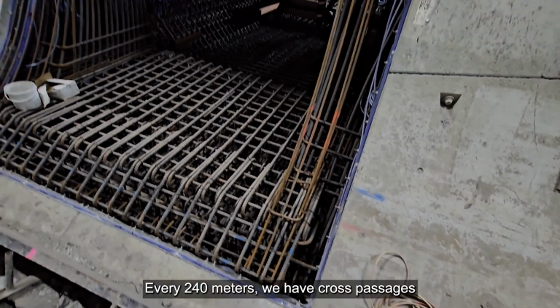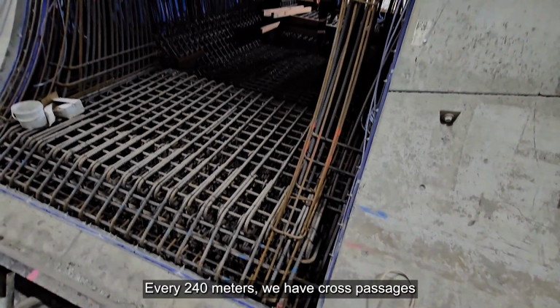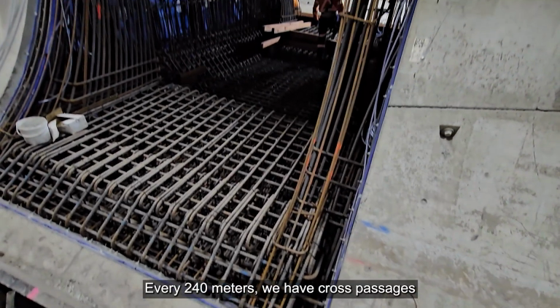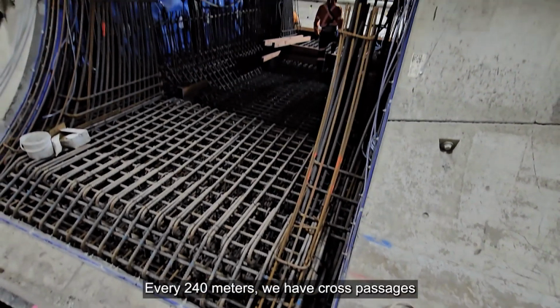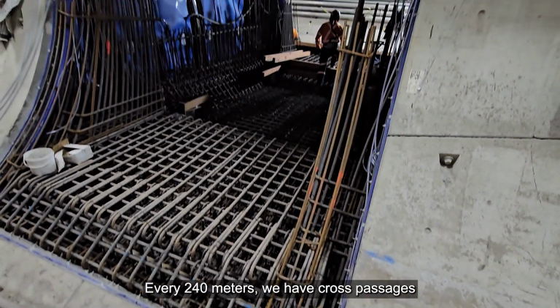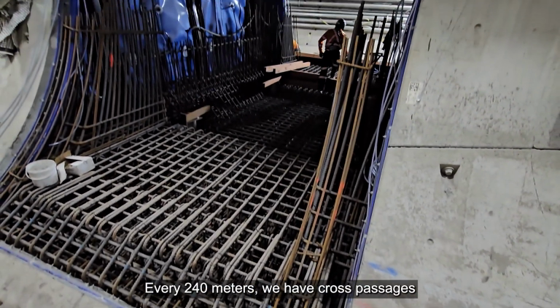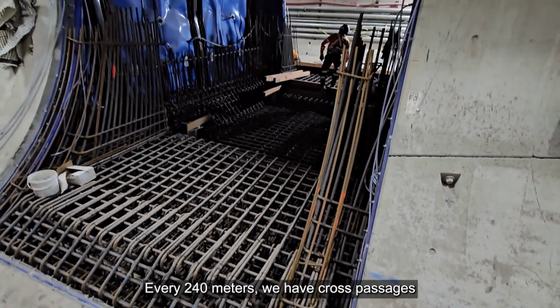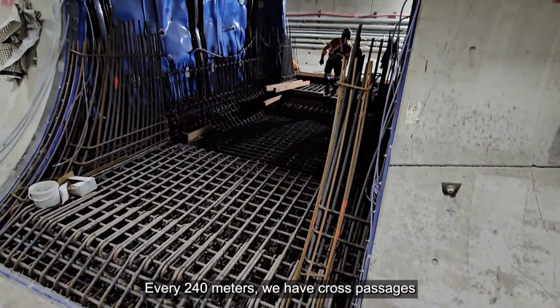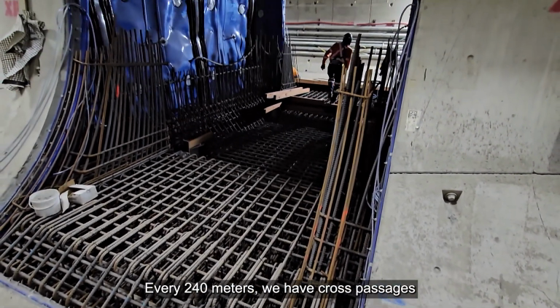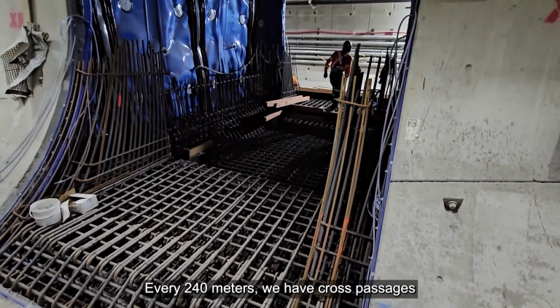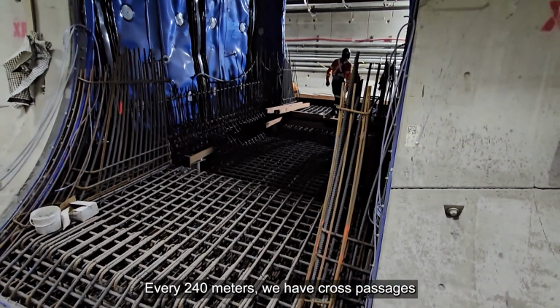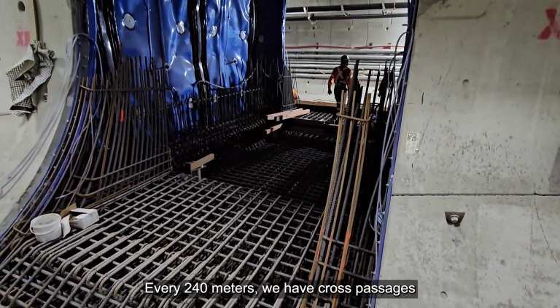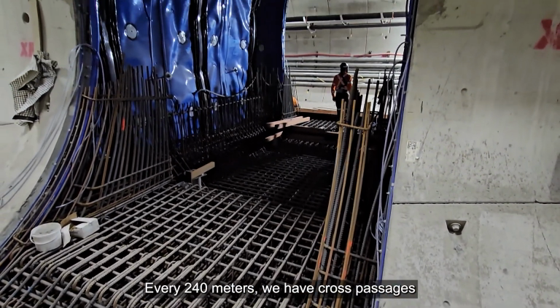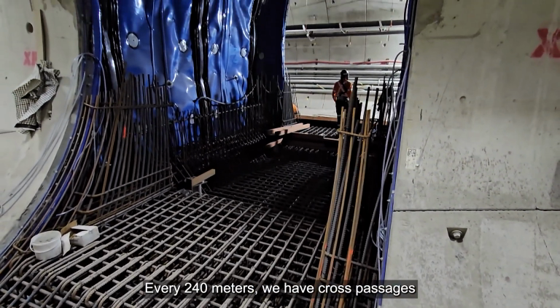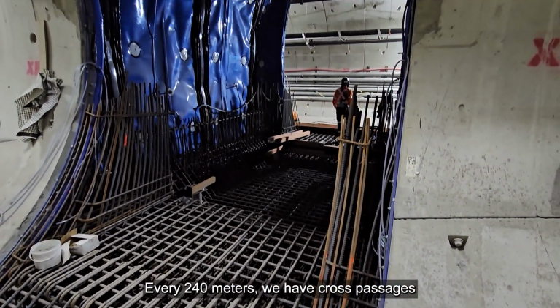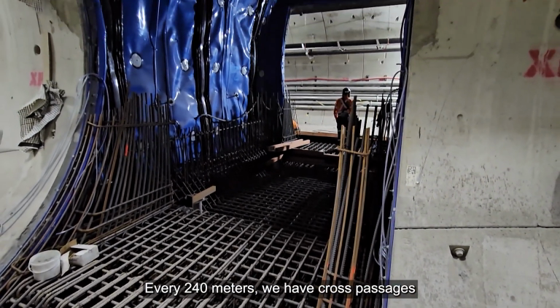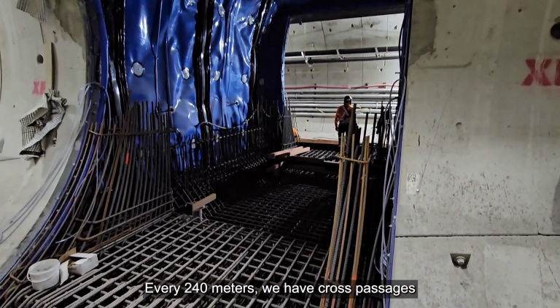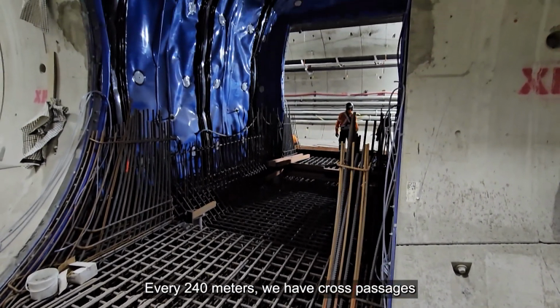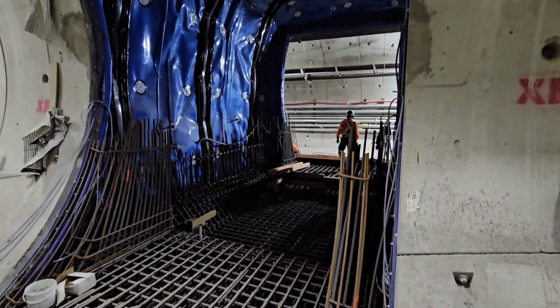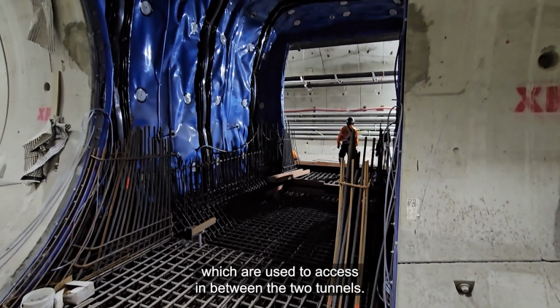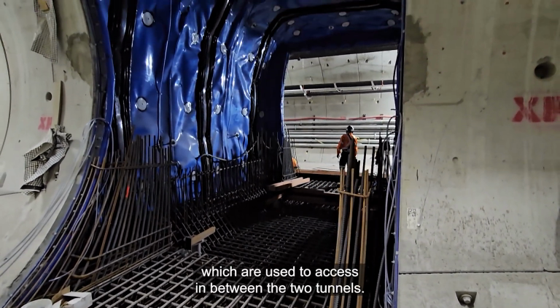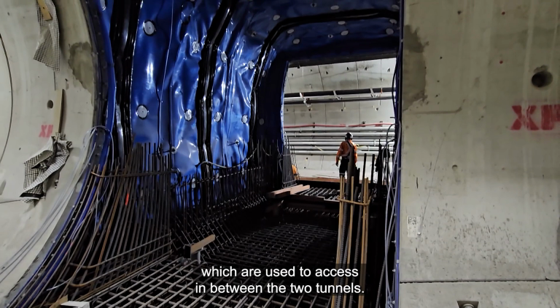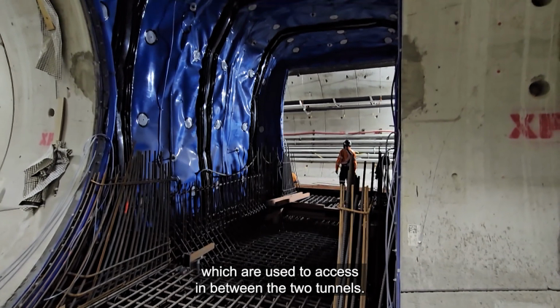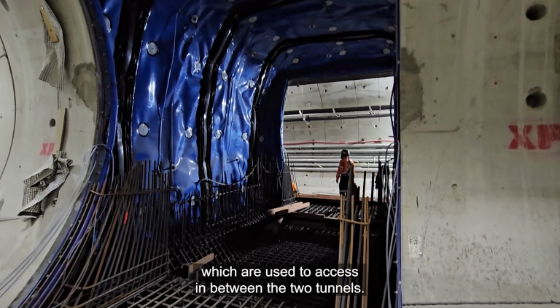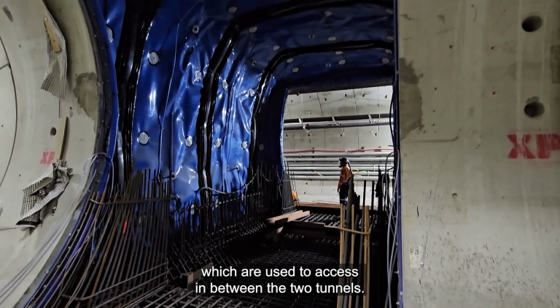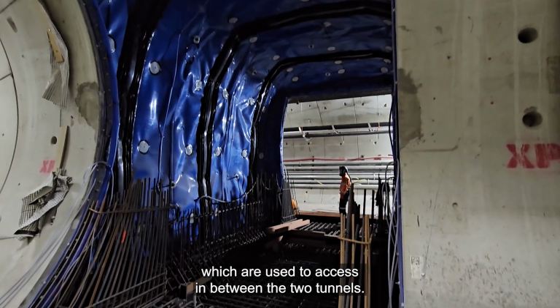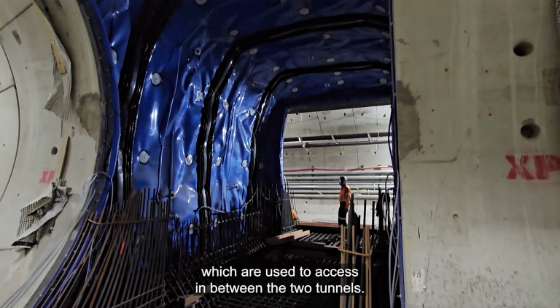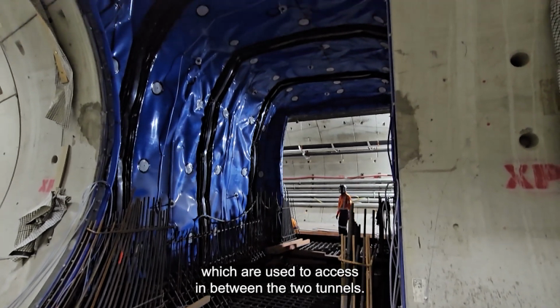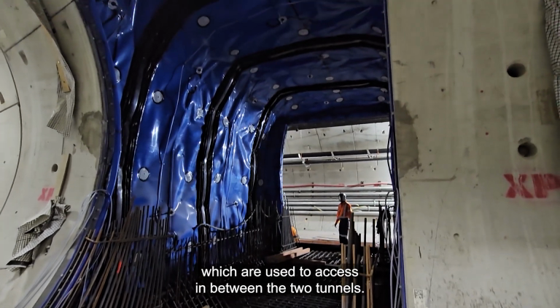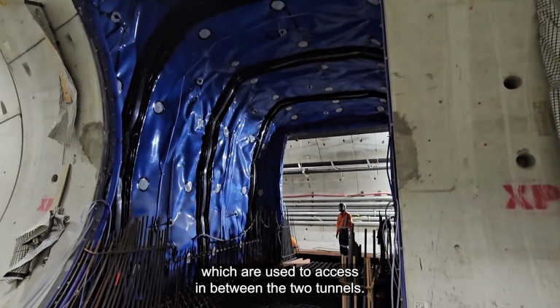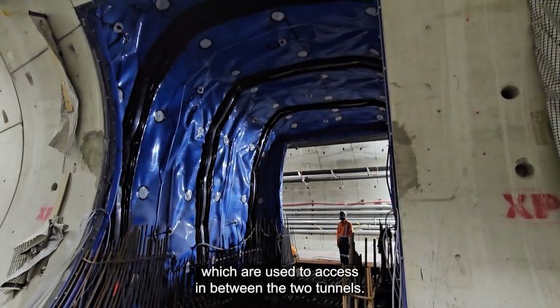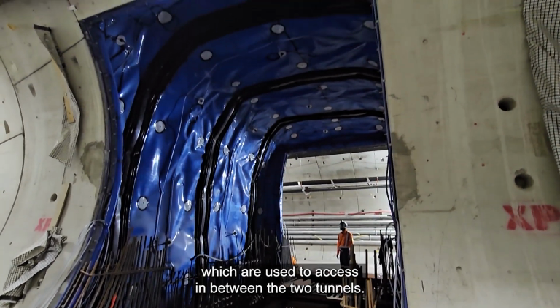Every 240 meters we have cross passages, which are used to provide access between the two tunnels.